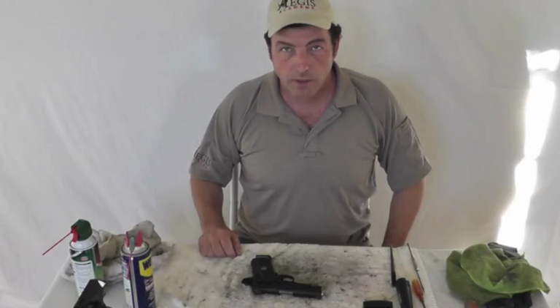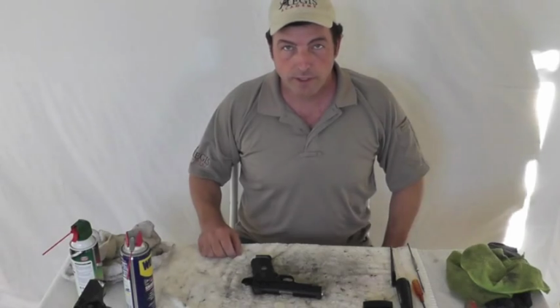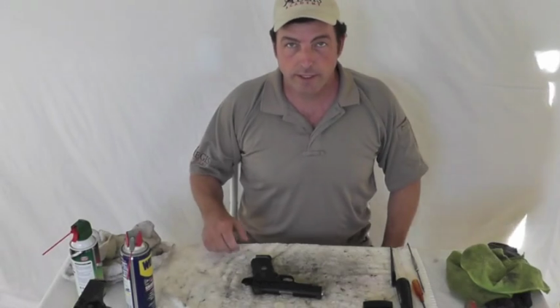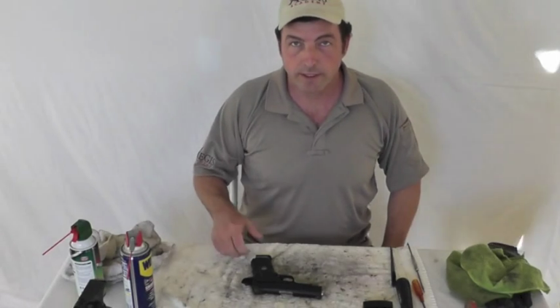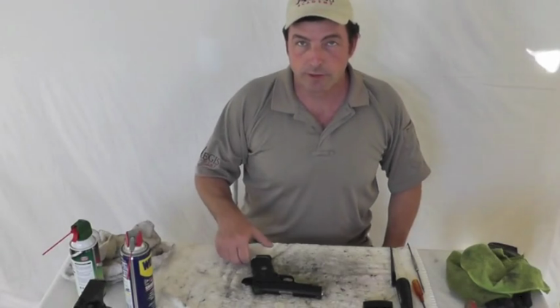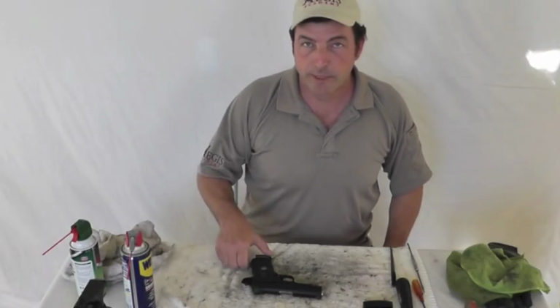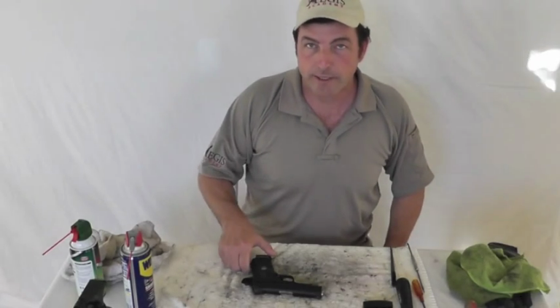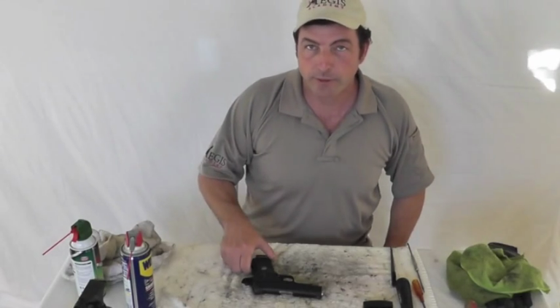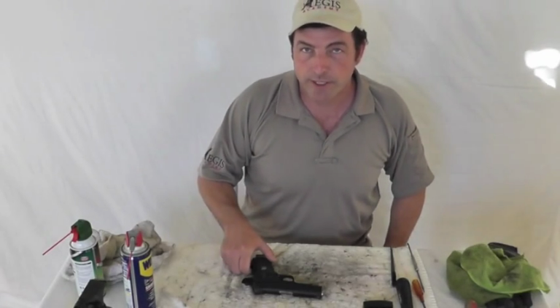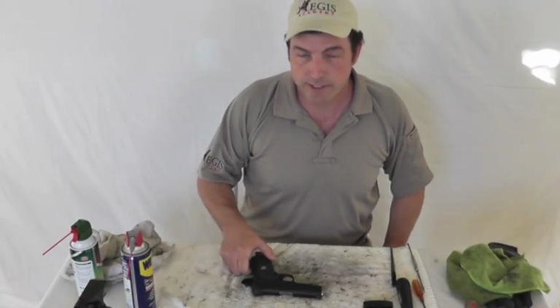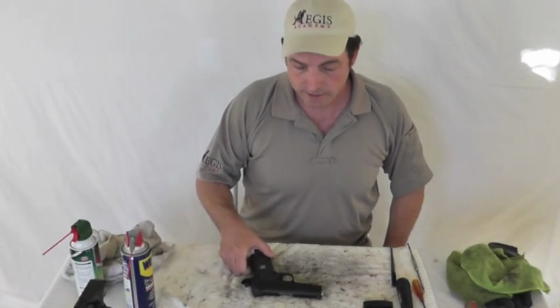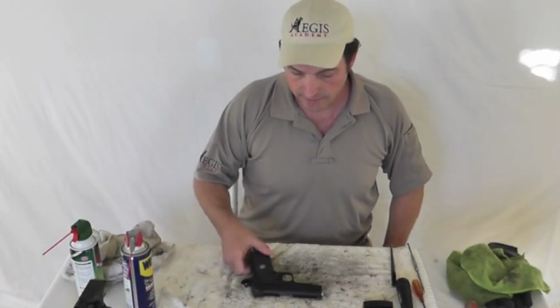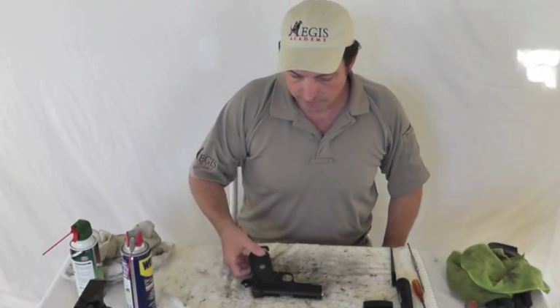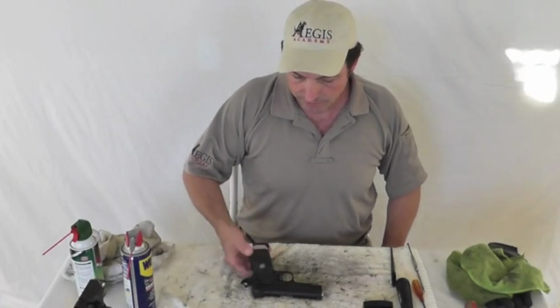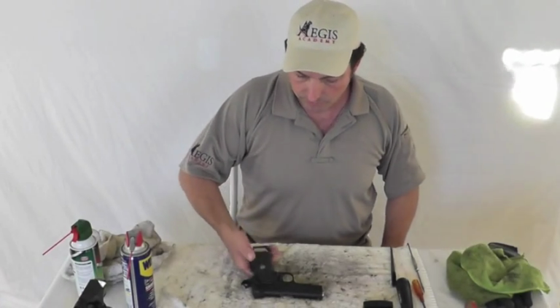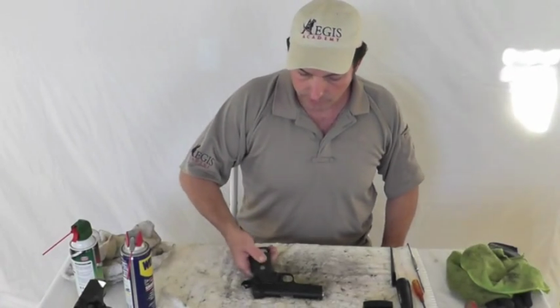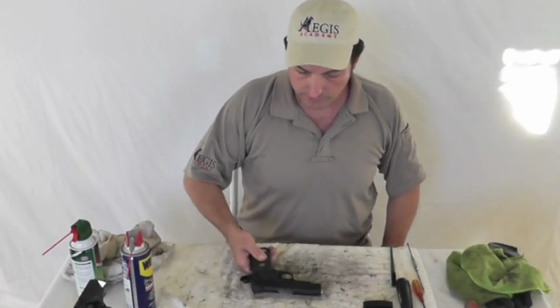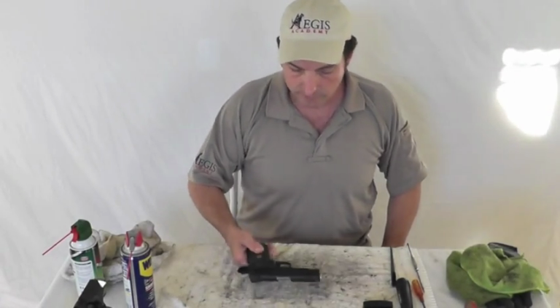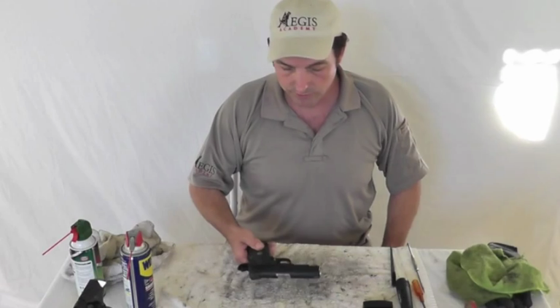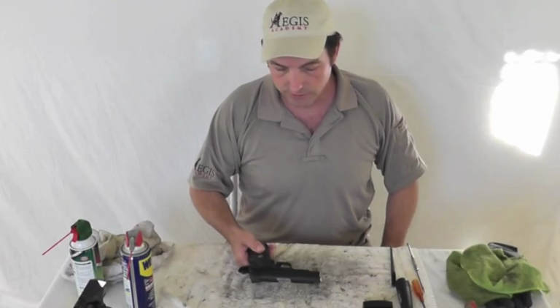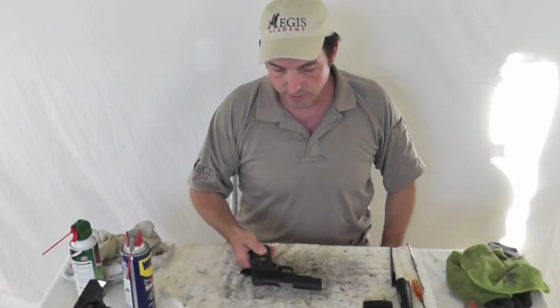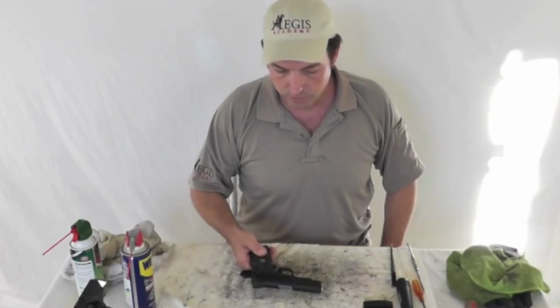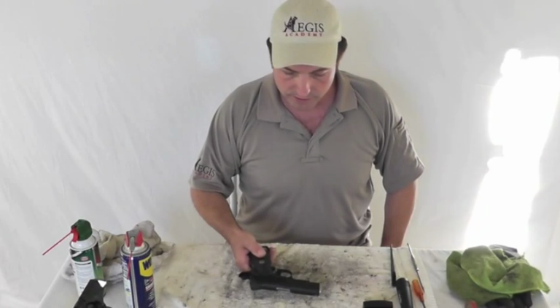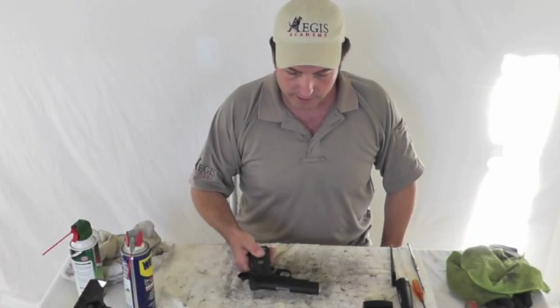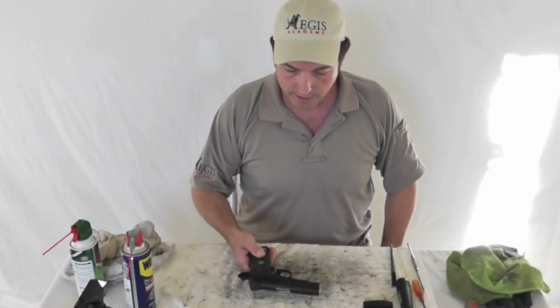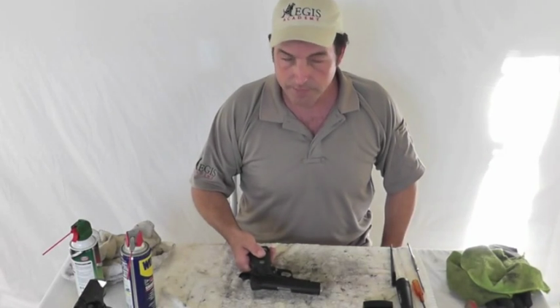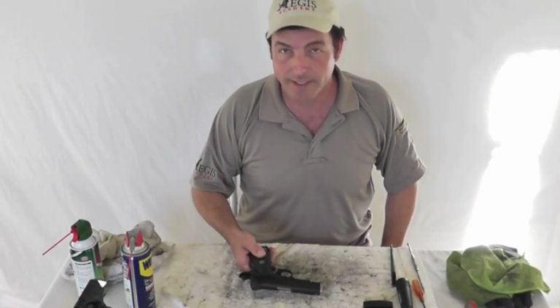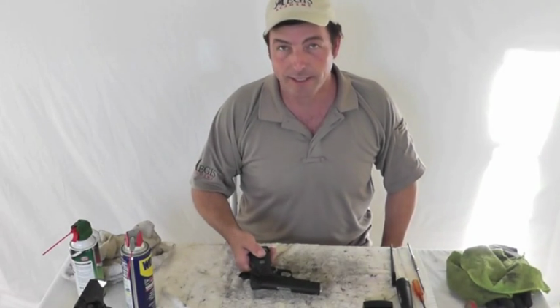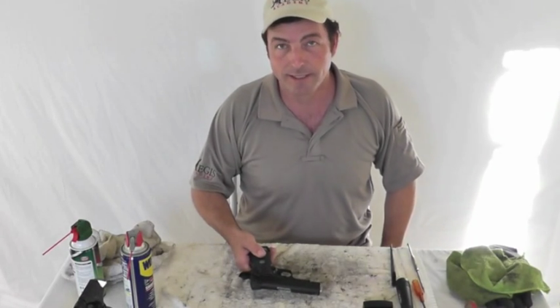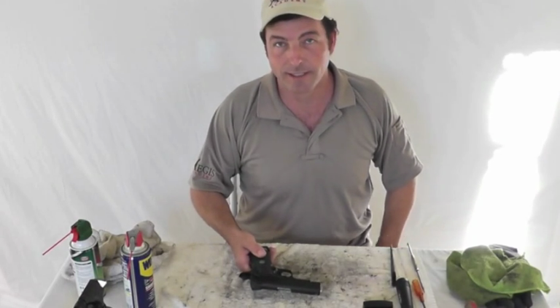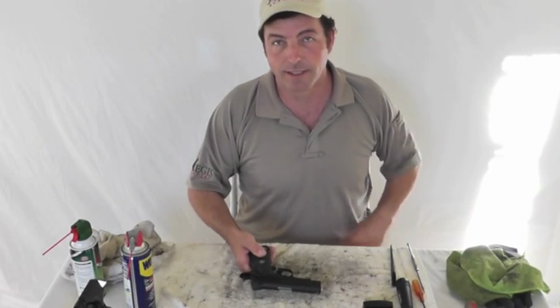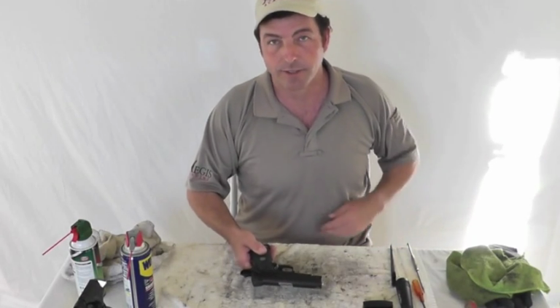Okay, hey guys, Pat Henry with Aegis Academy. We're going to cover the Wilson Combat 1911.